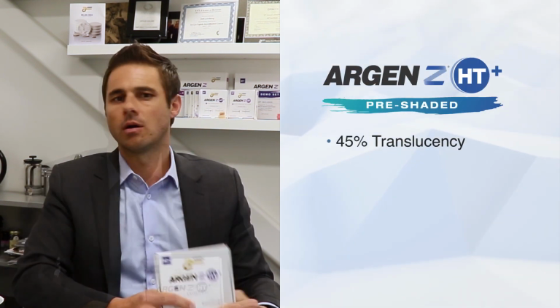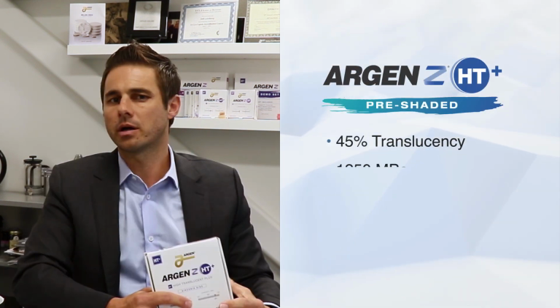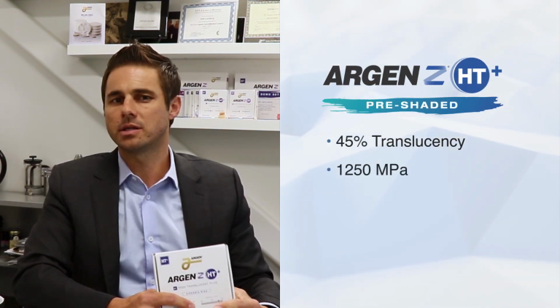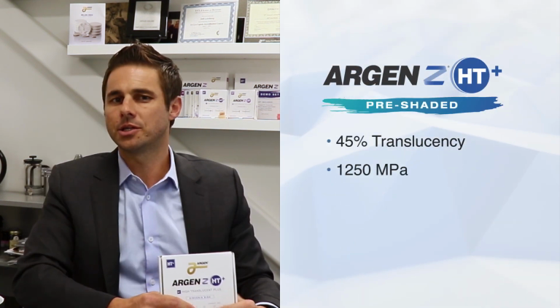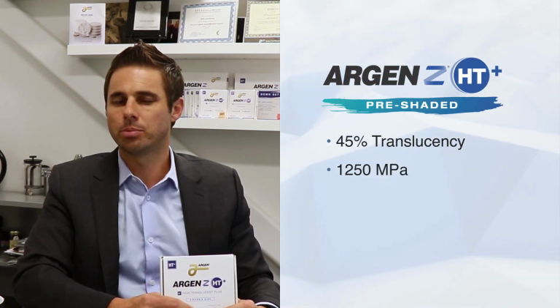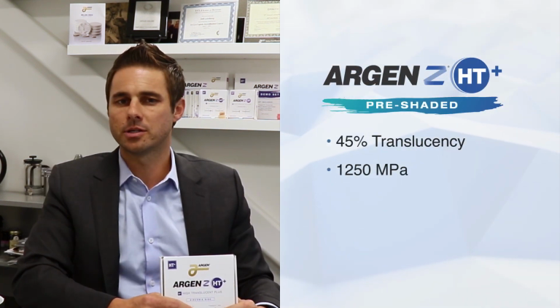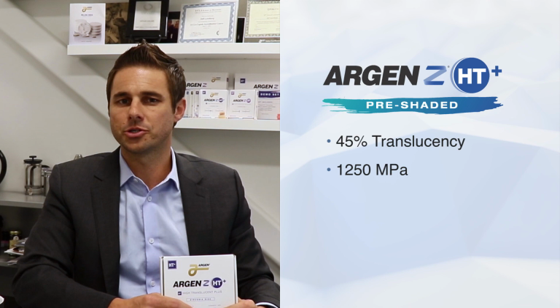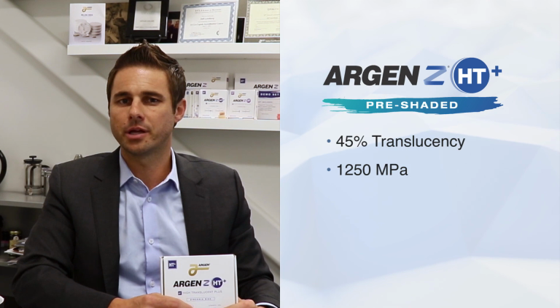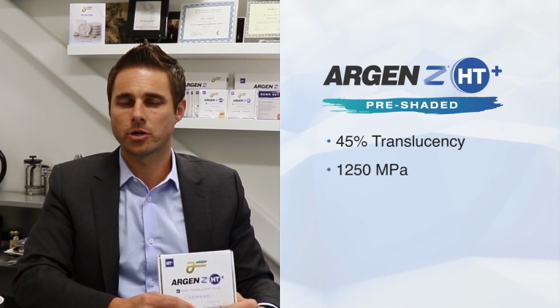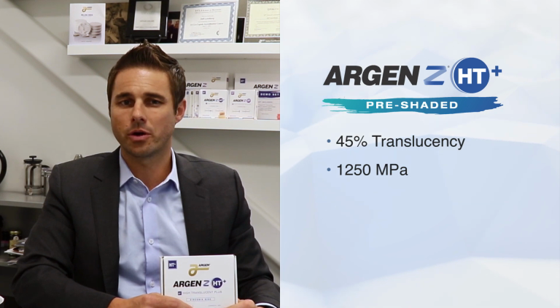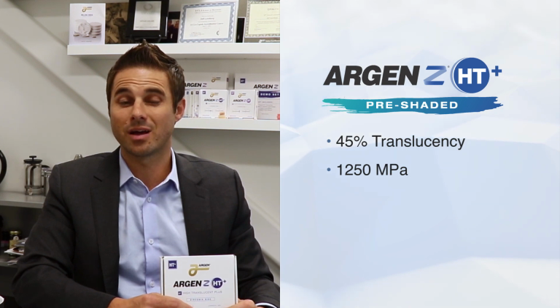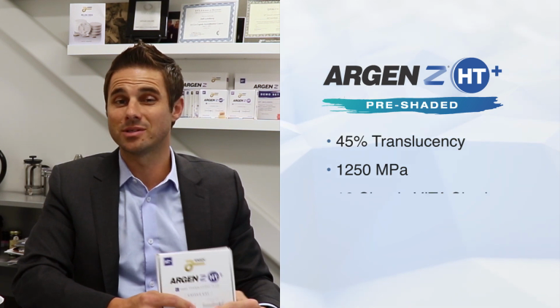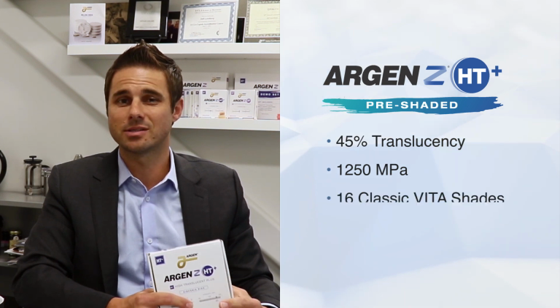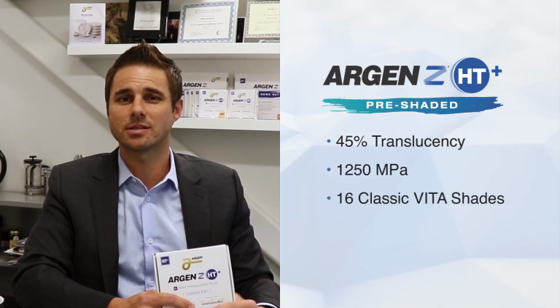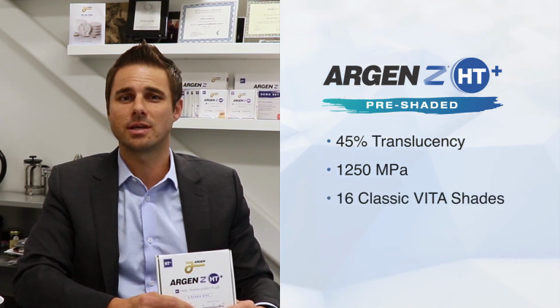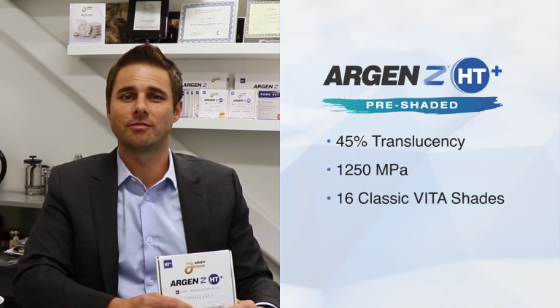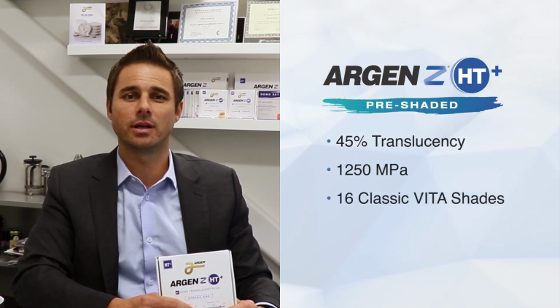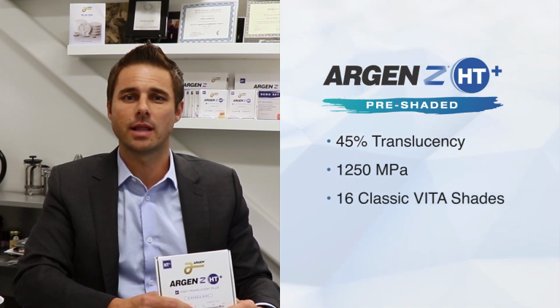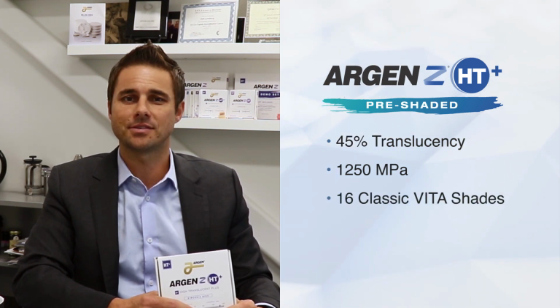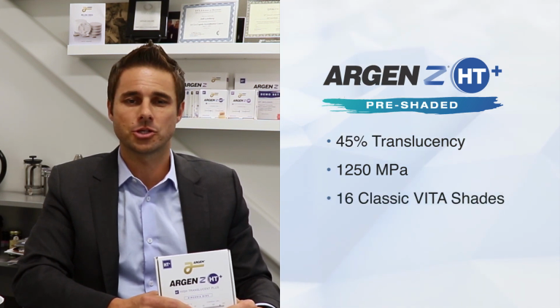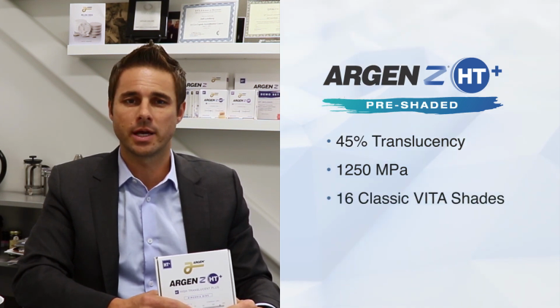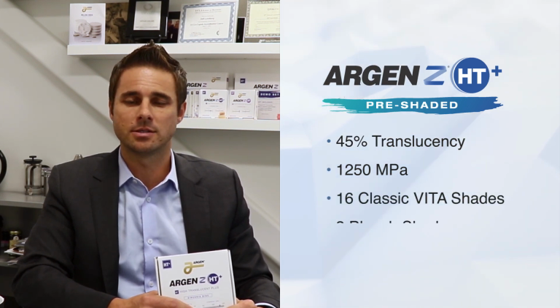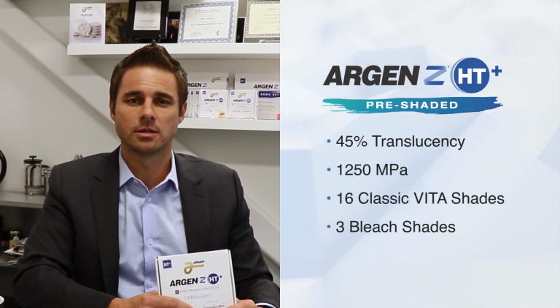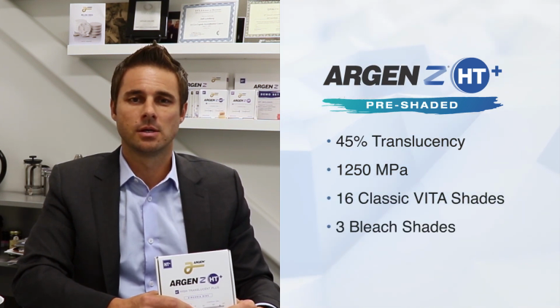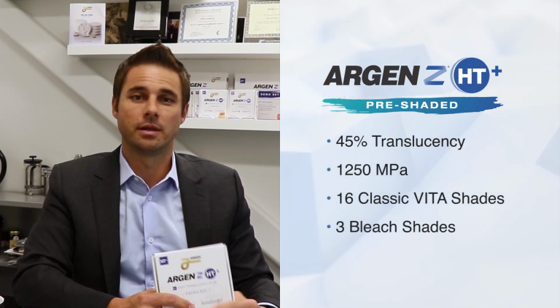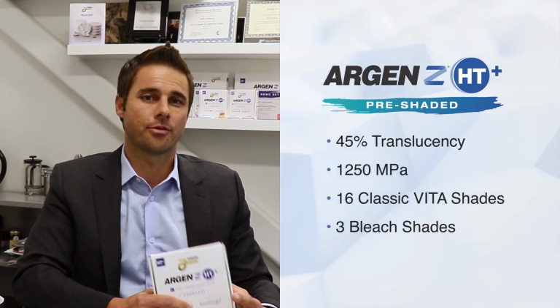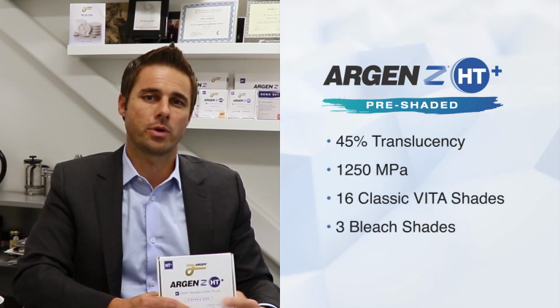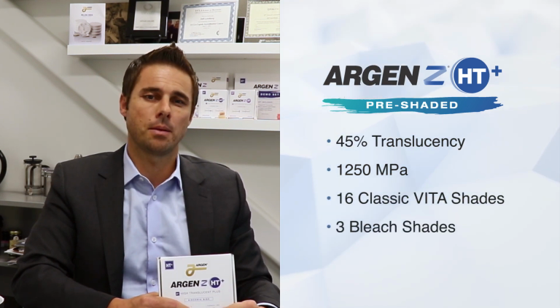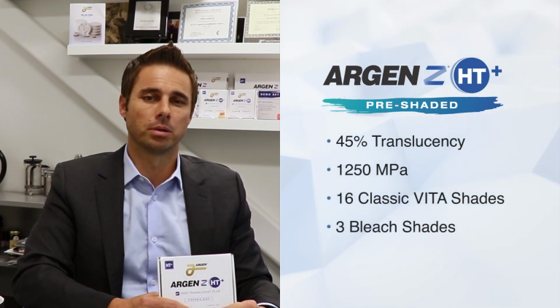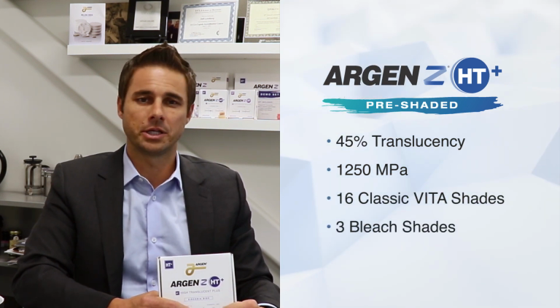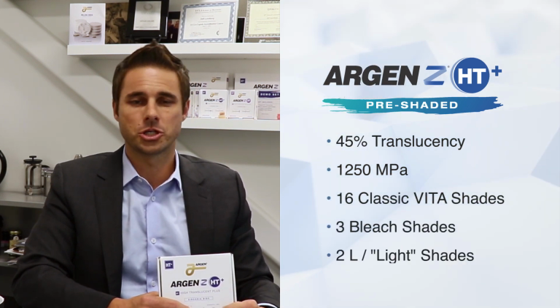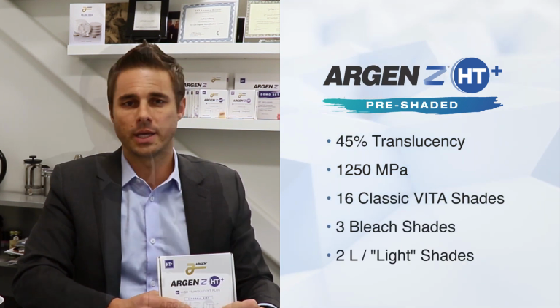The Argan Z HD Plus Pre-Shaded Zirconia comes in 16 Vita Classic shades and 3 bleach shades.